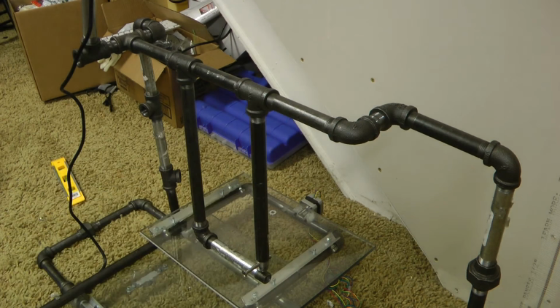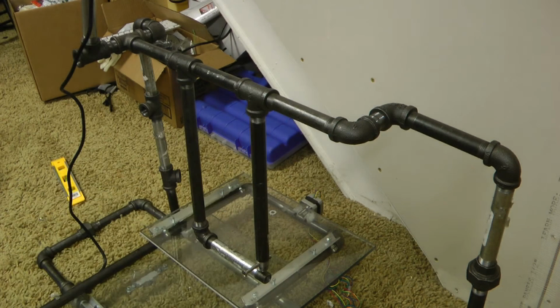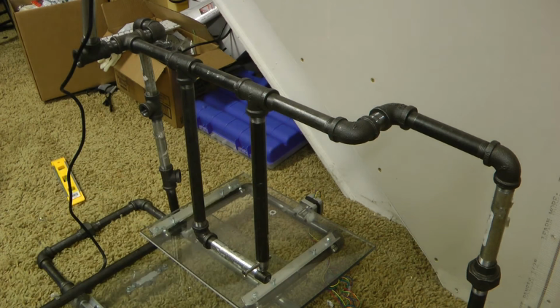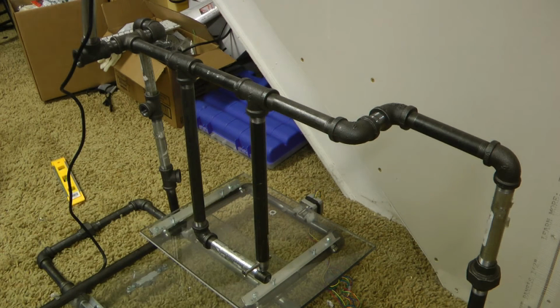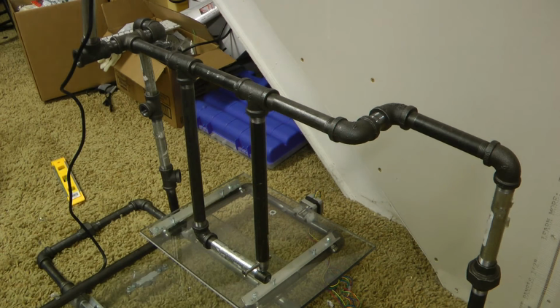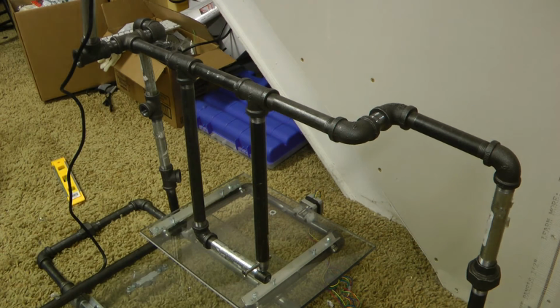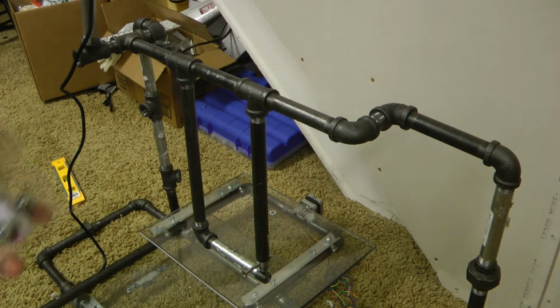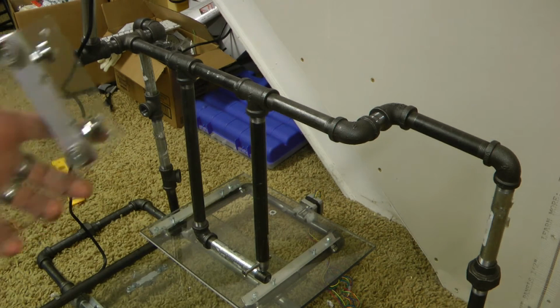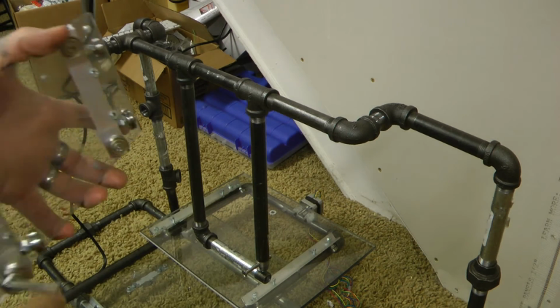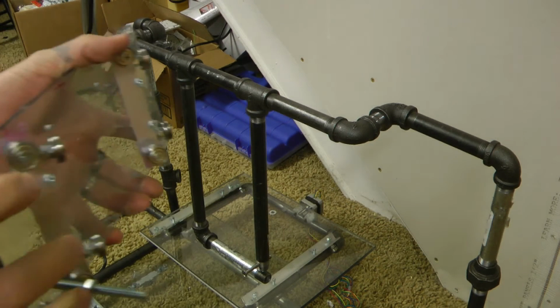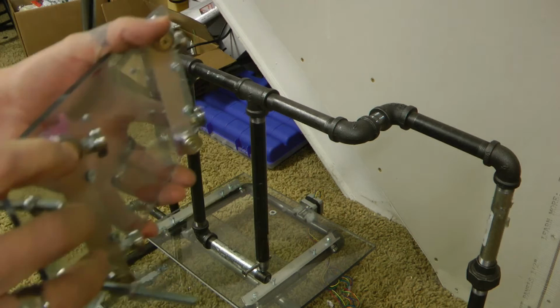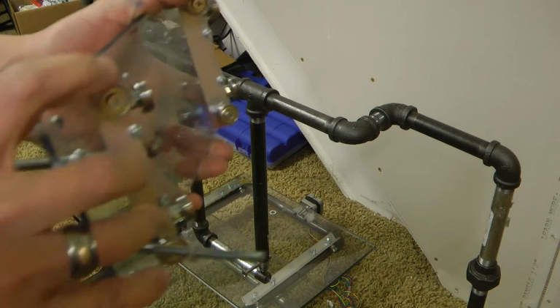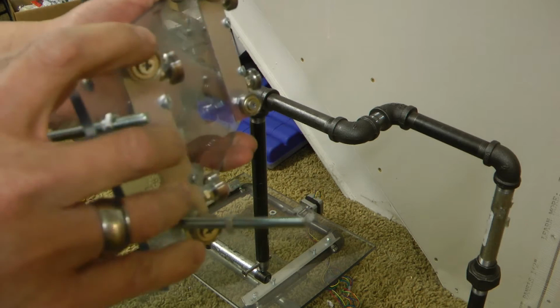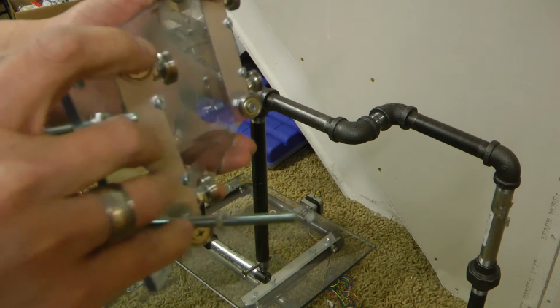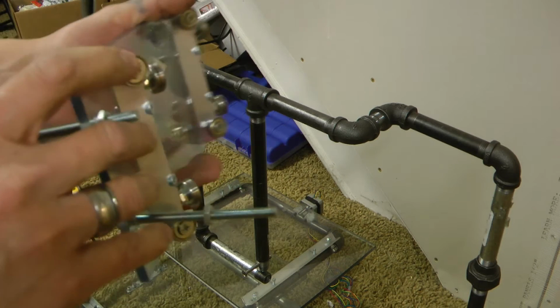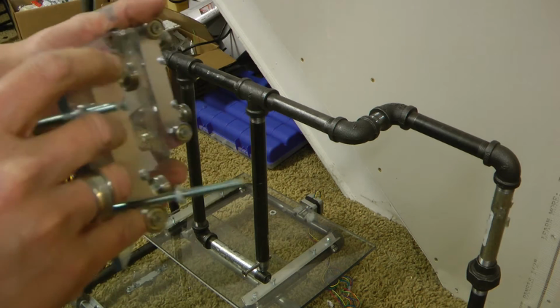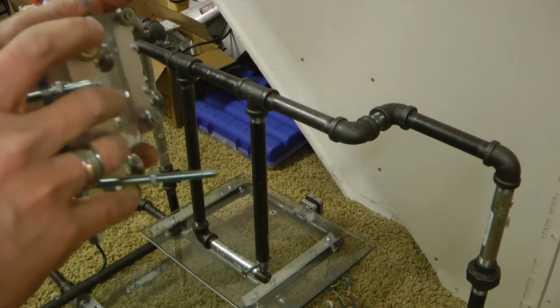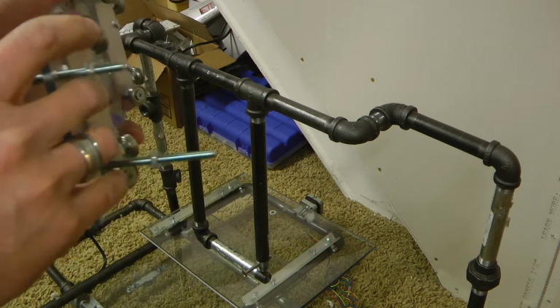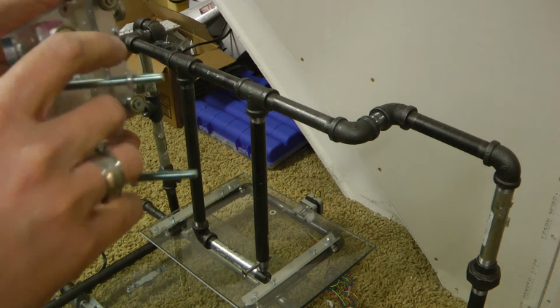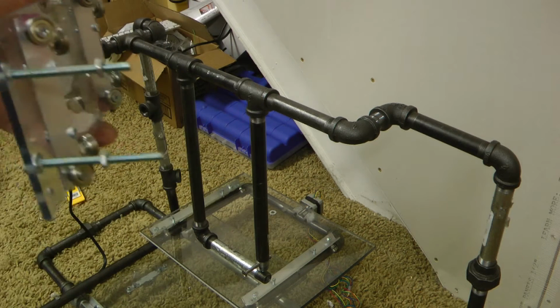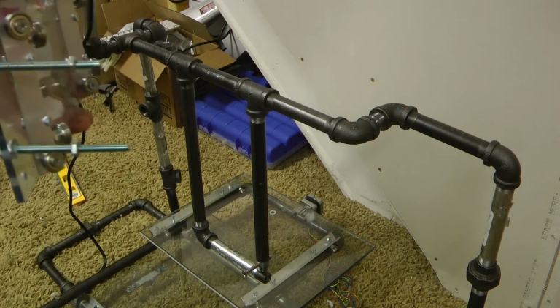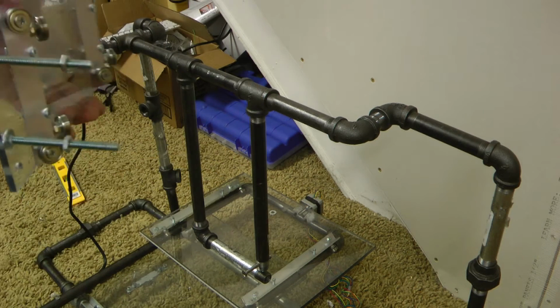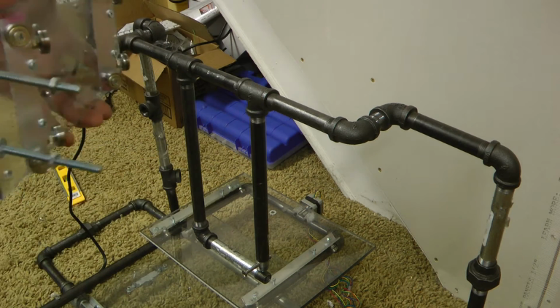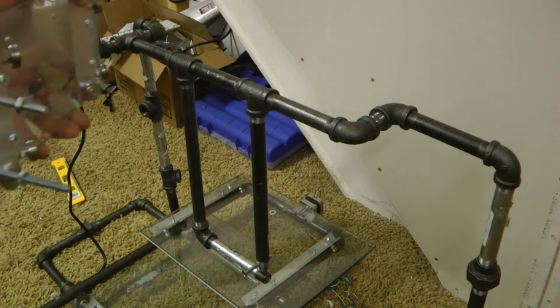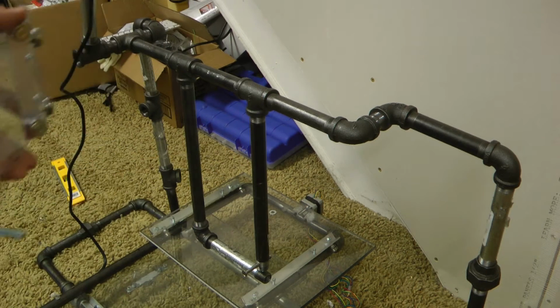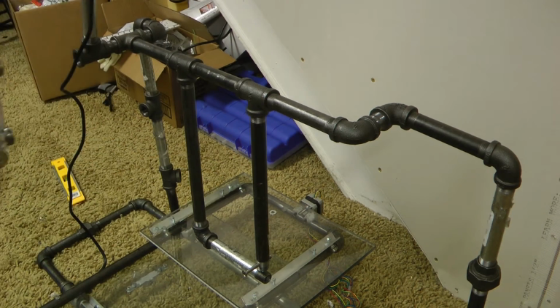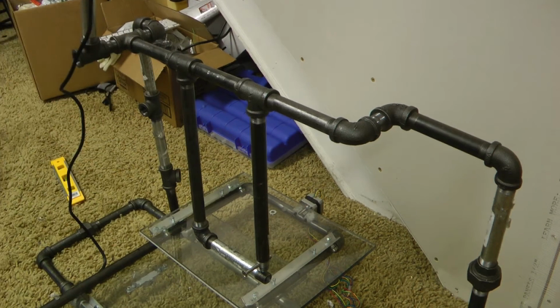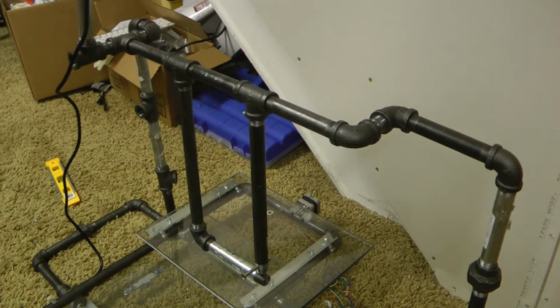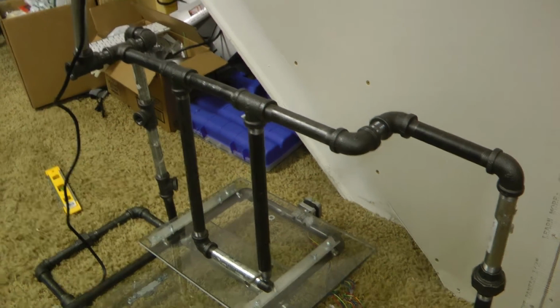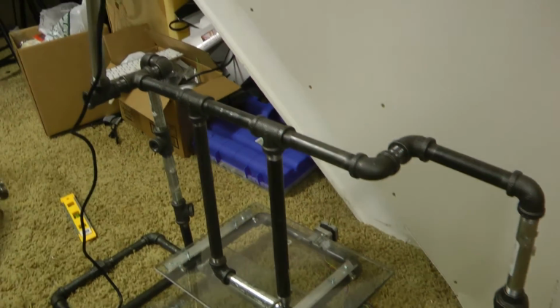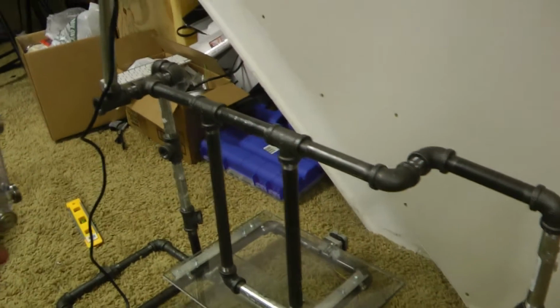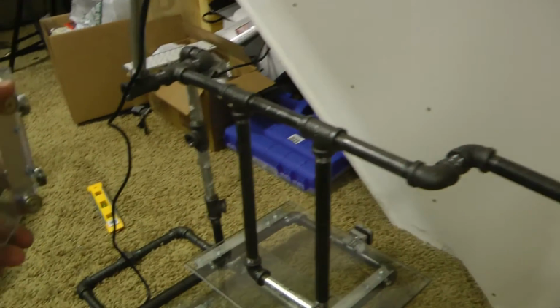Which will probably get you beat up if you said that at a party — like, hey, I got a Z-axis linear actuator at home.